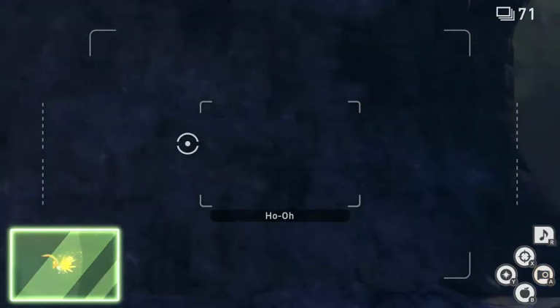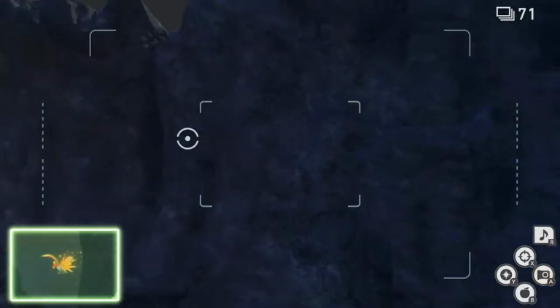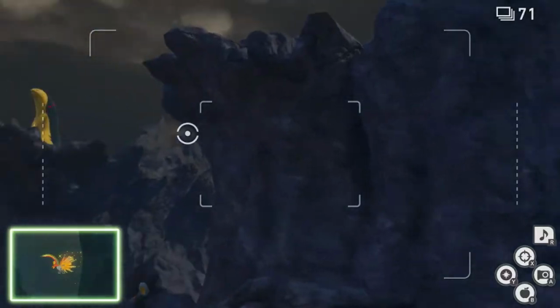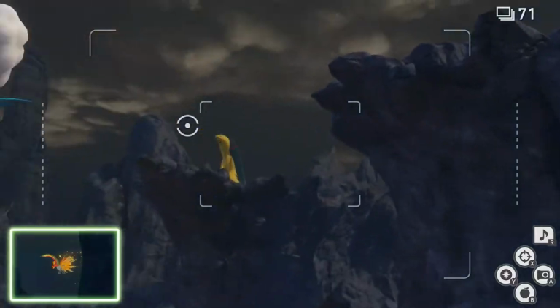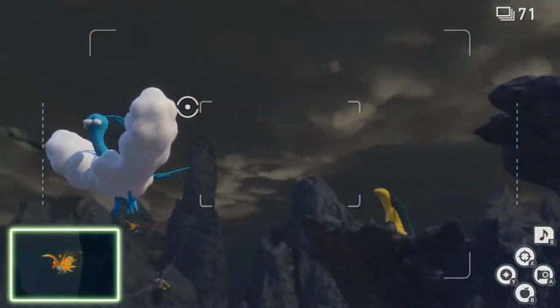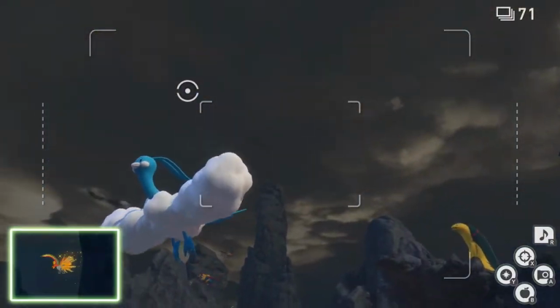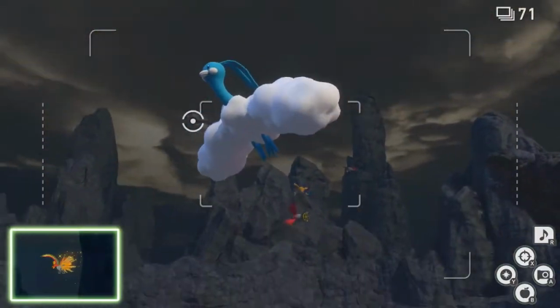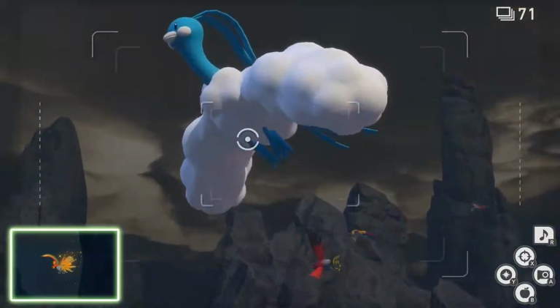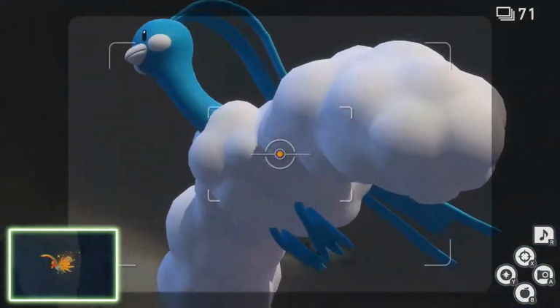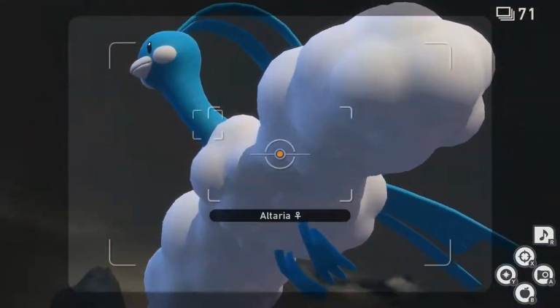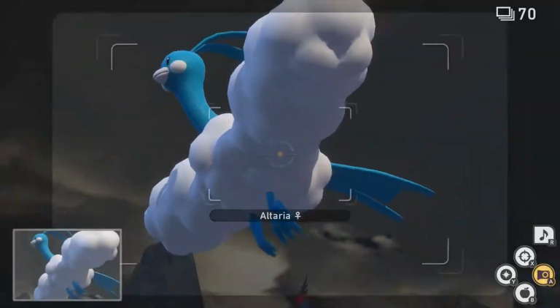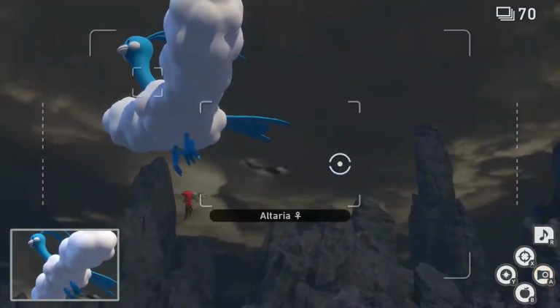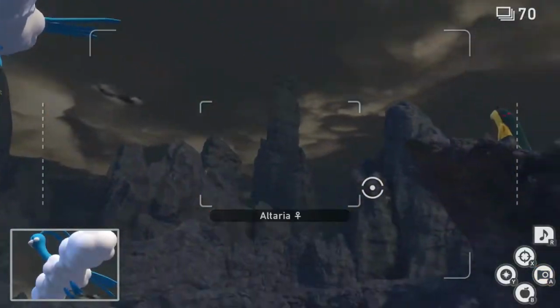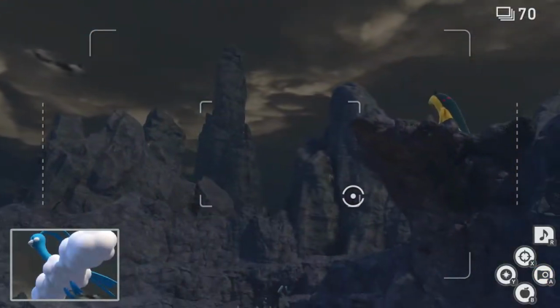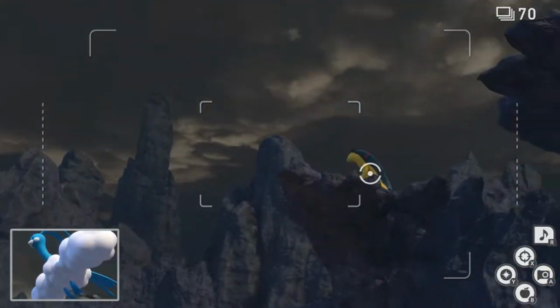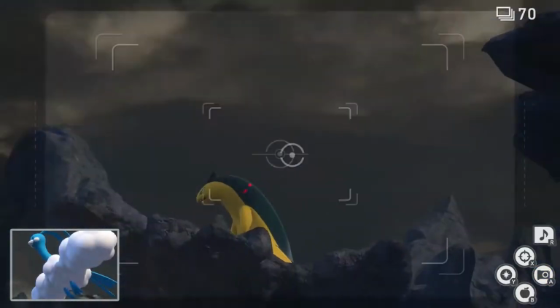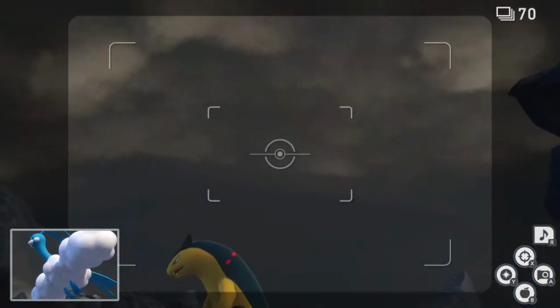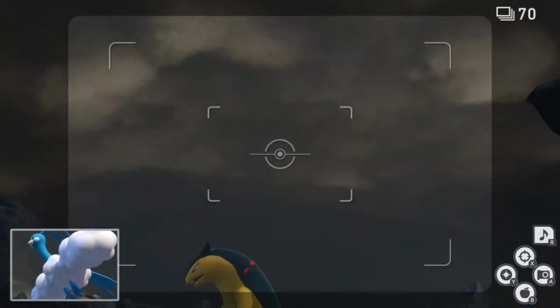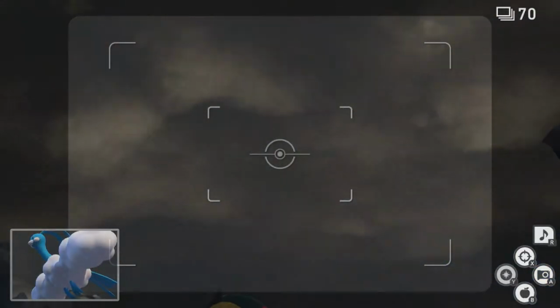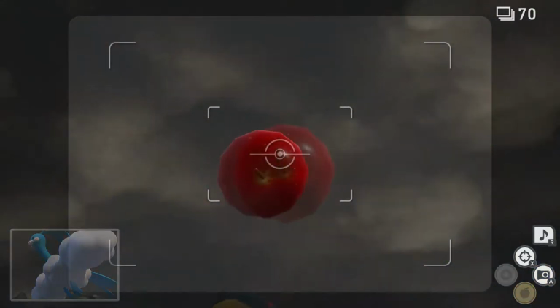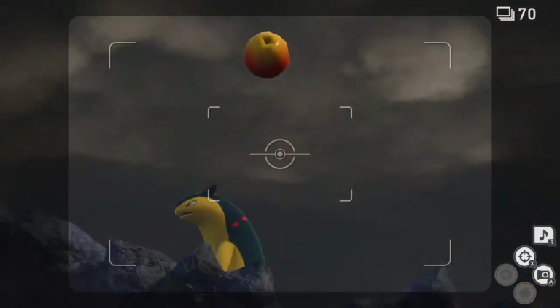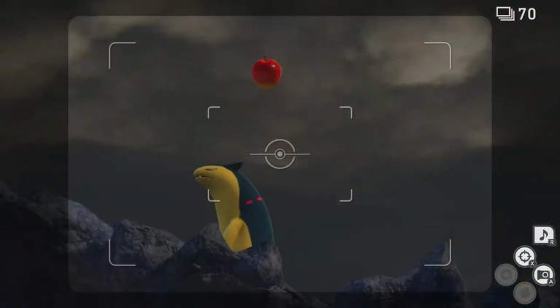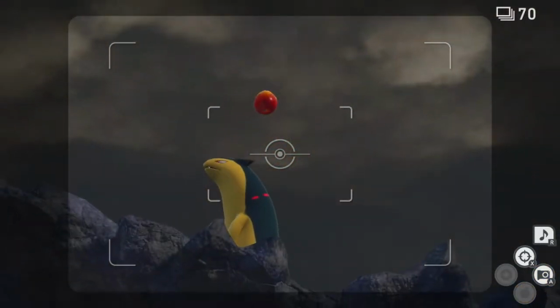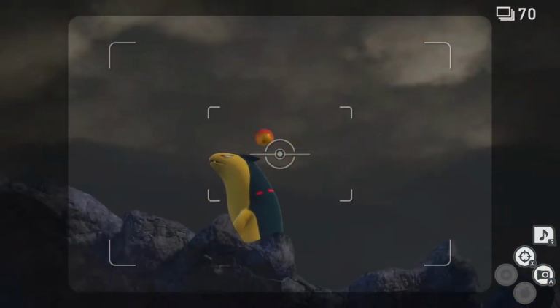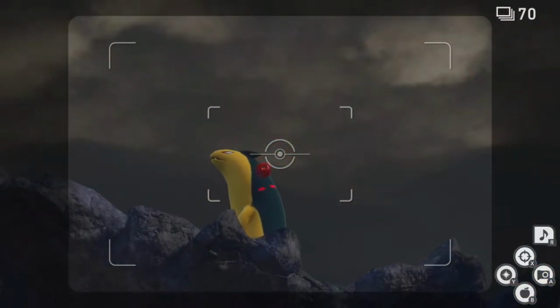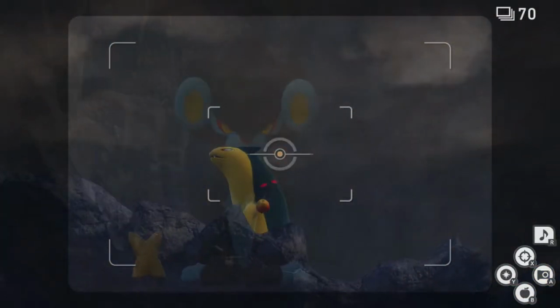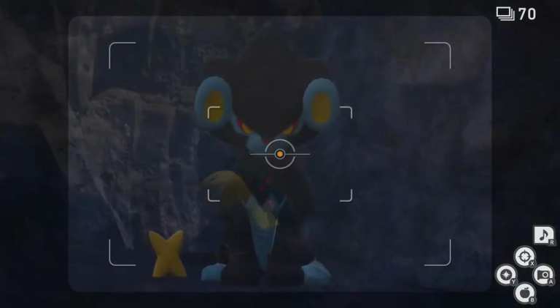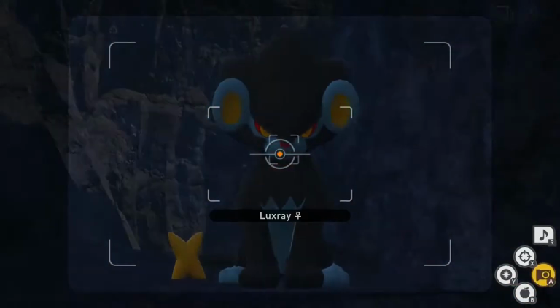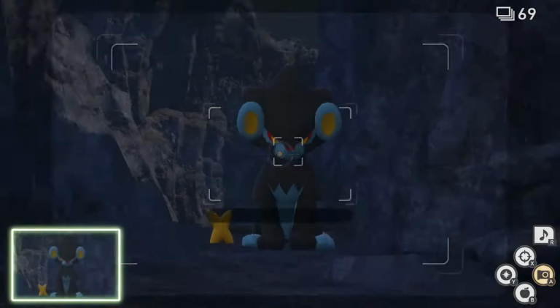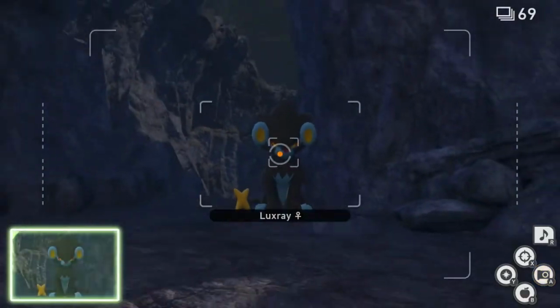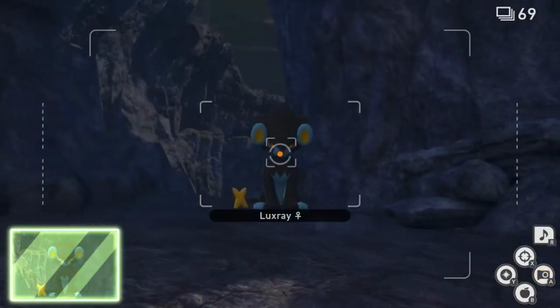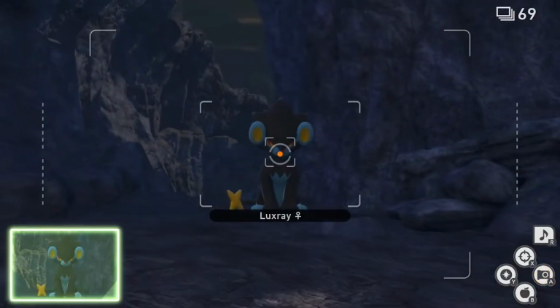Now we're going to turn around quickly and take a picture of Altaria. Now we're going to throw a Fluffroot at Typhlosion and take a picture of Luxray.